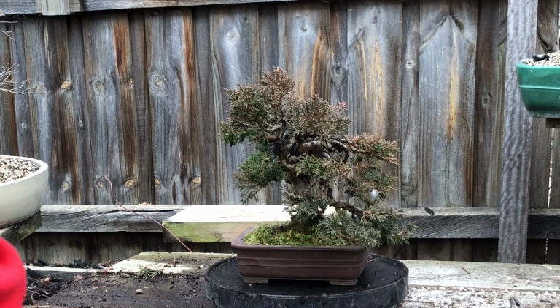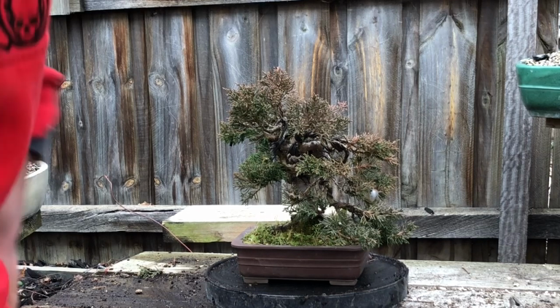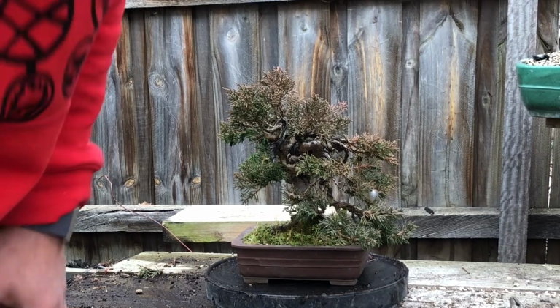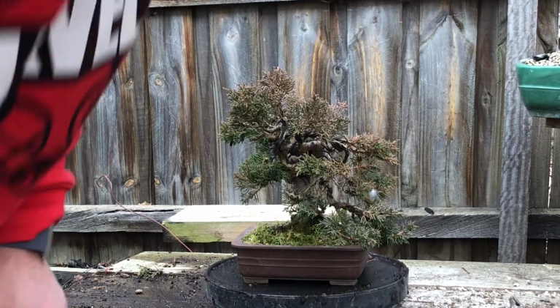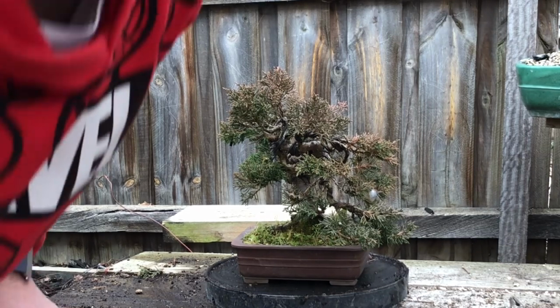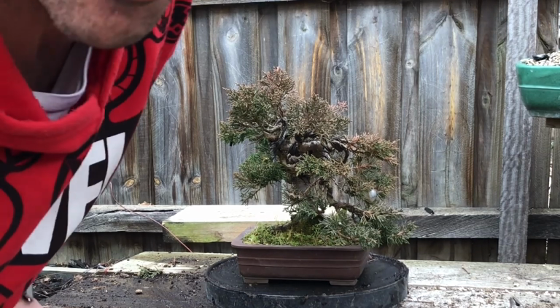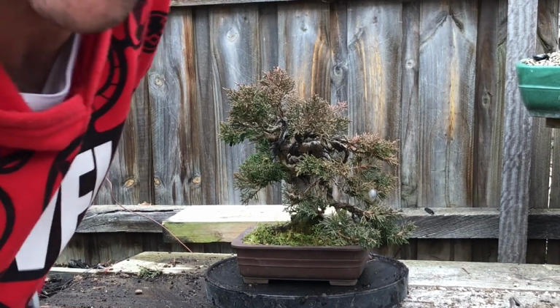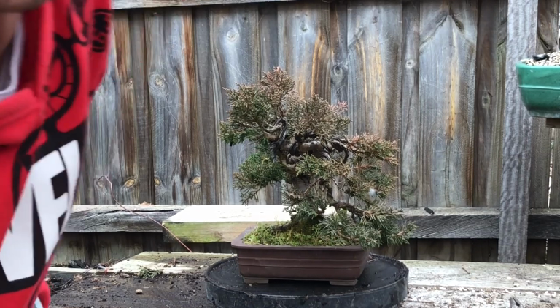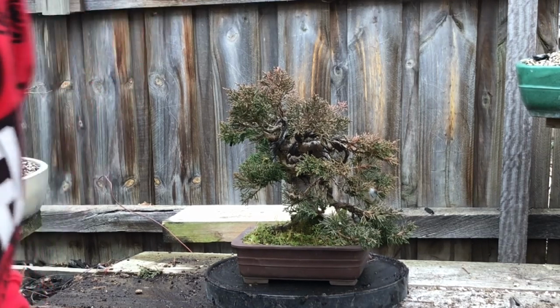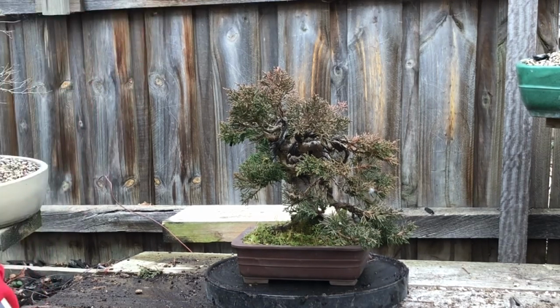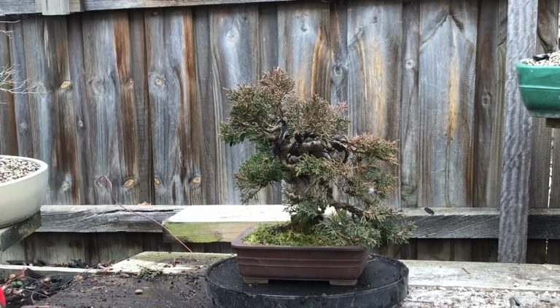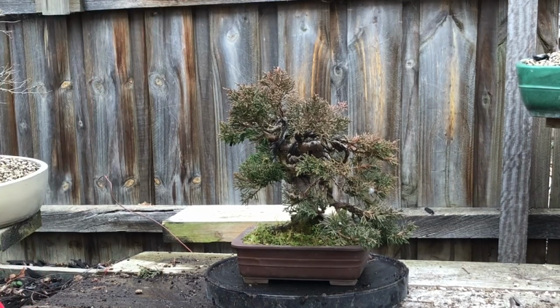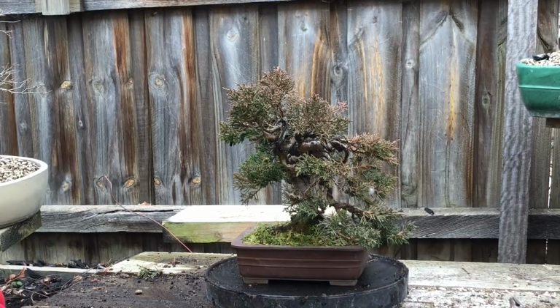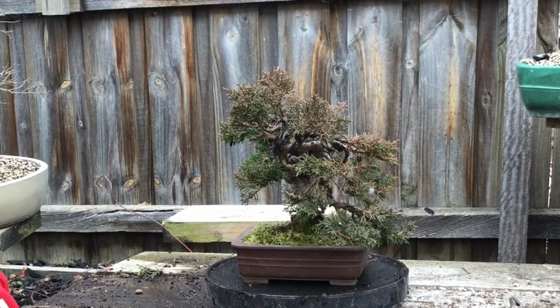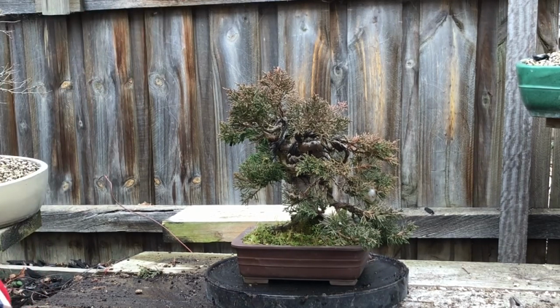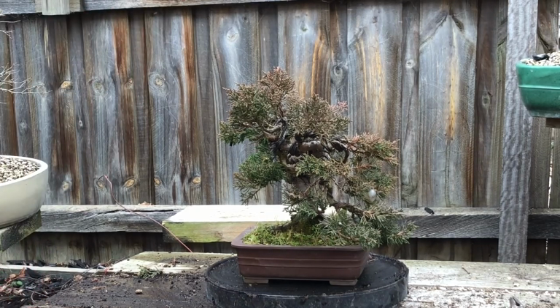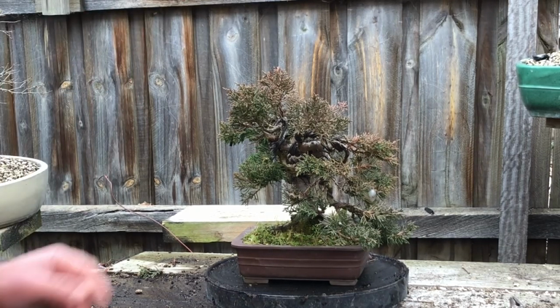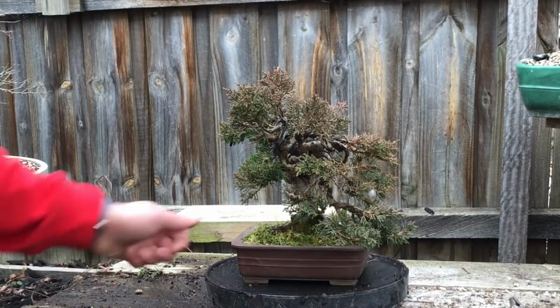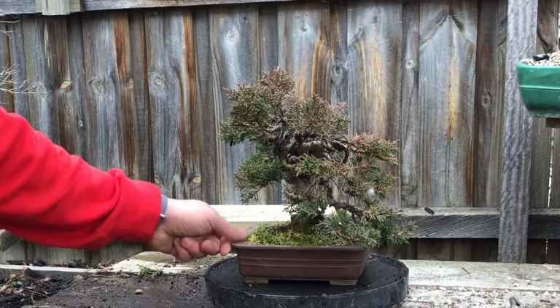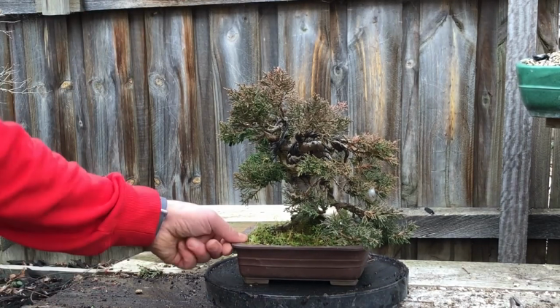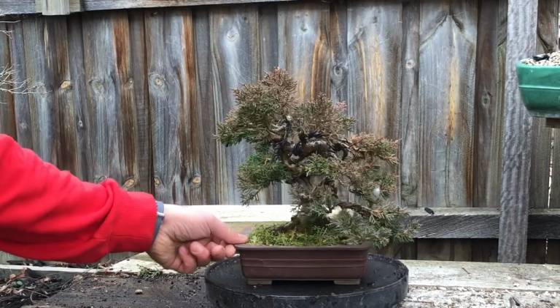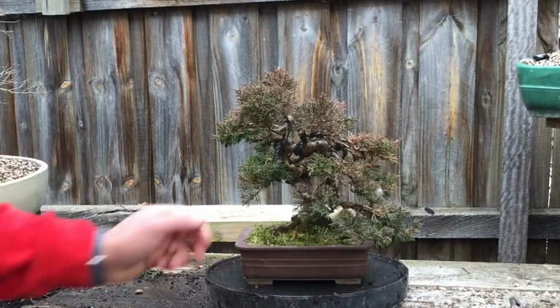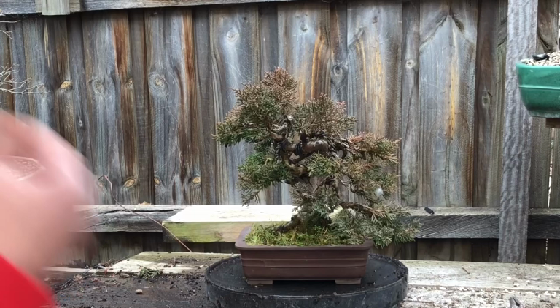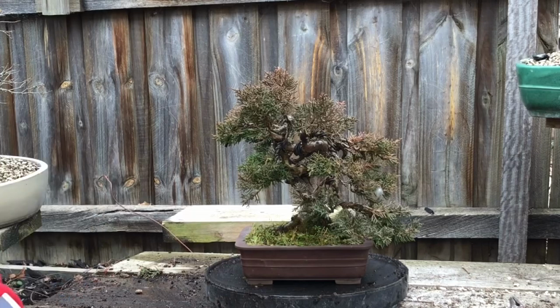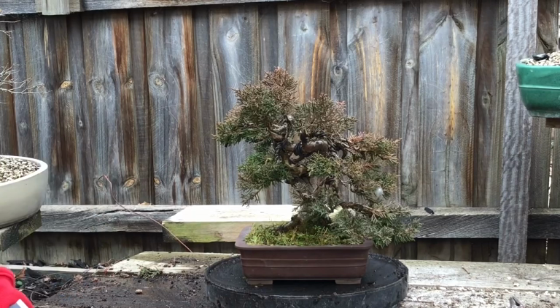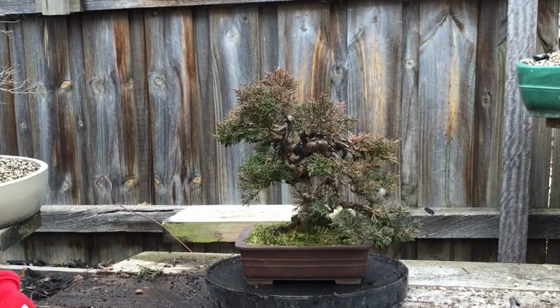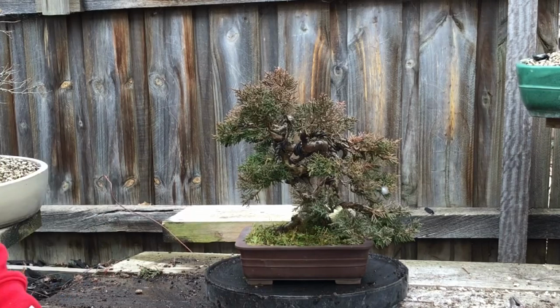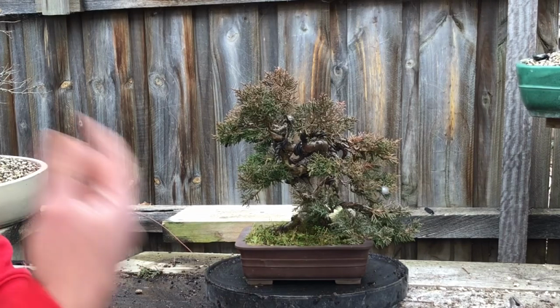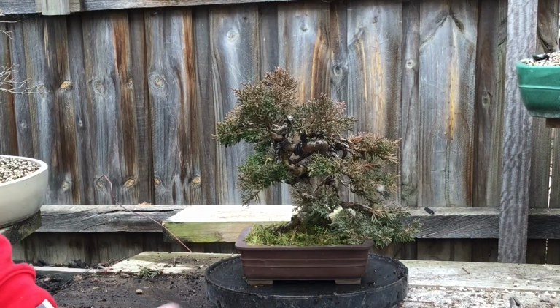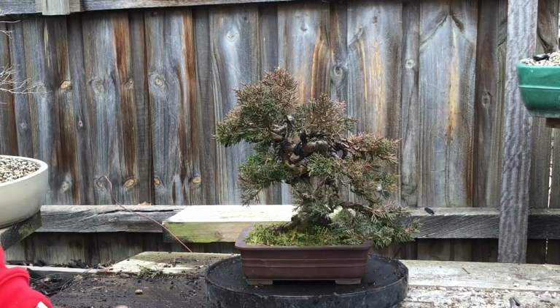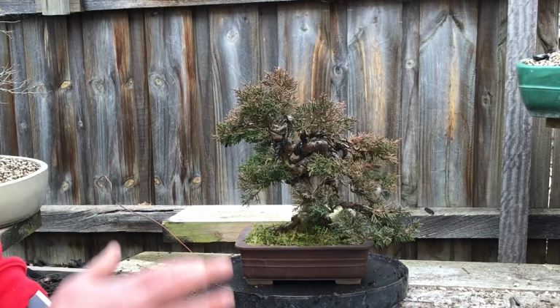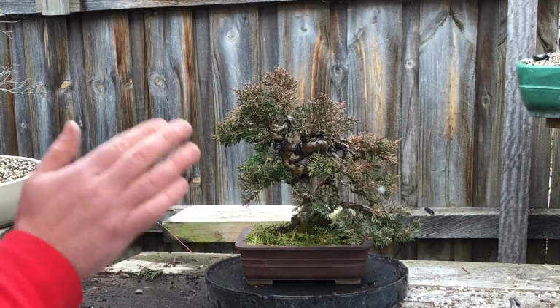G'day YouTube, welcome back to my channel. So today I've got a - you know how much I love Shimpaku junipers.